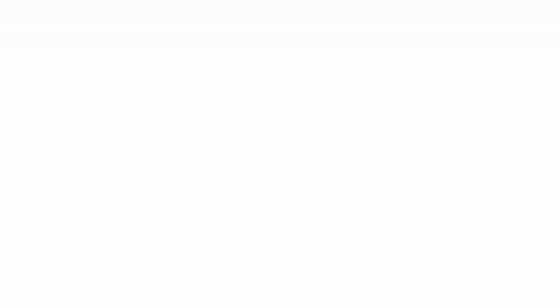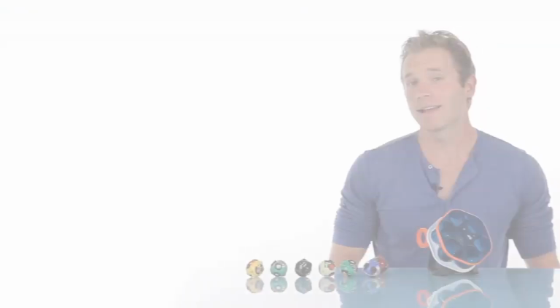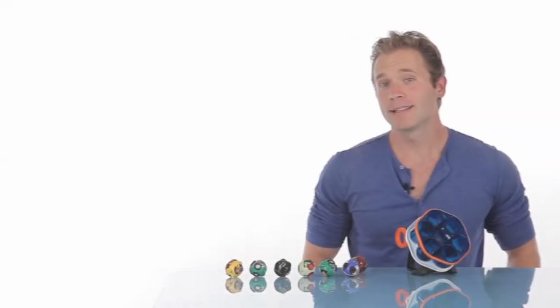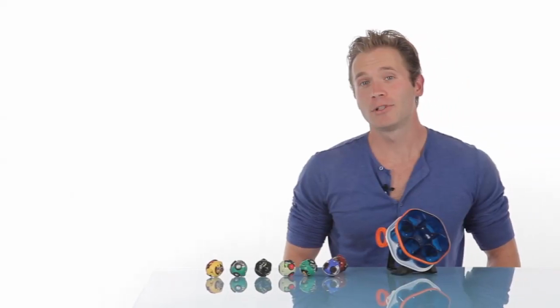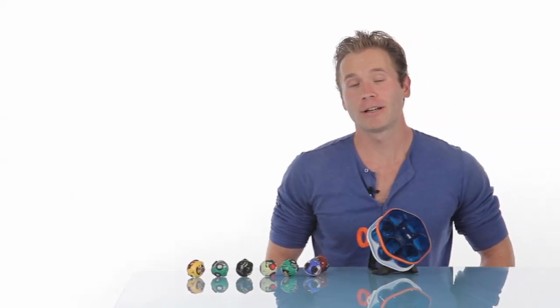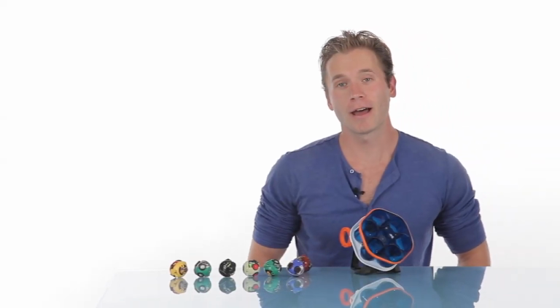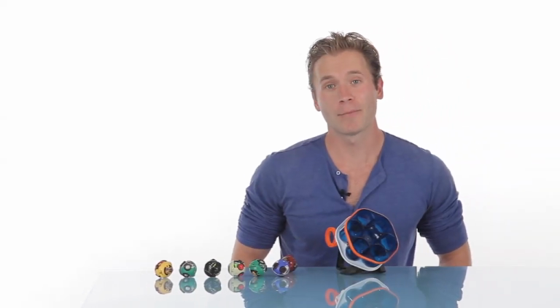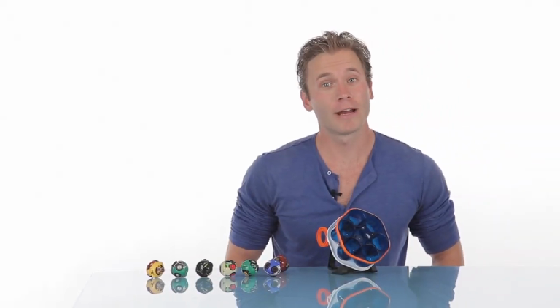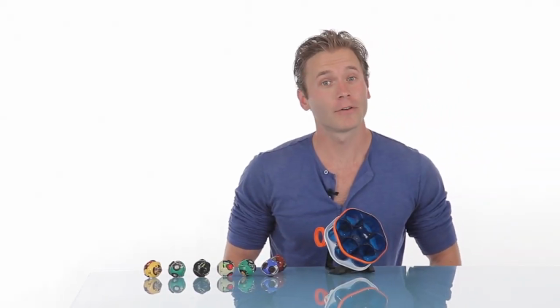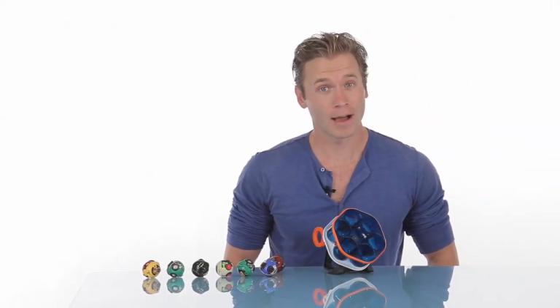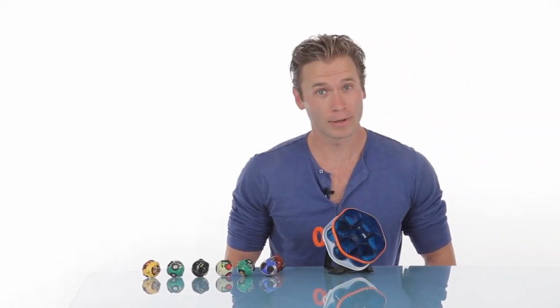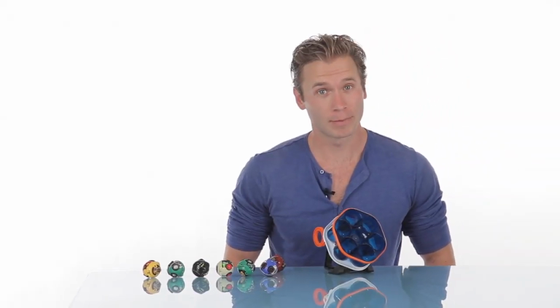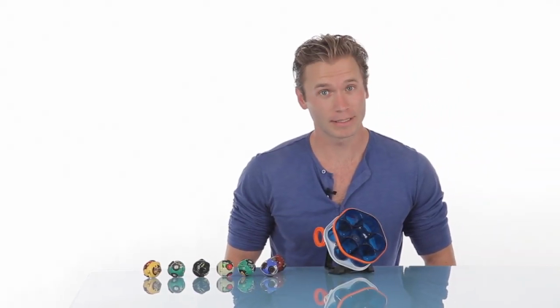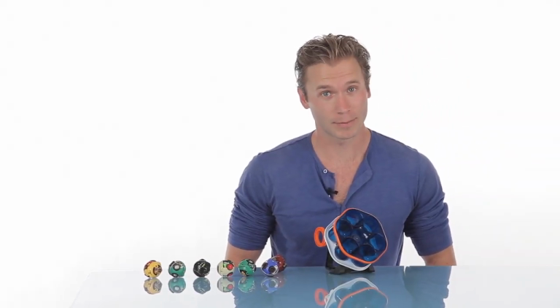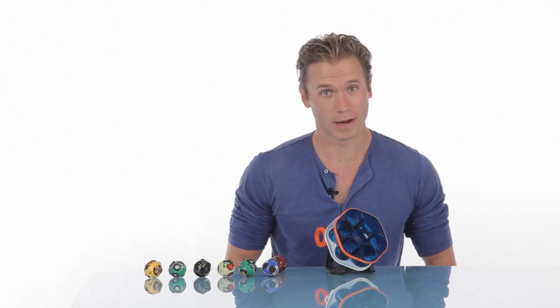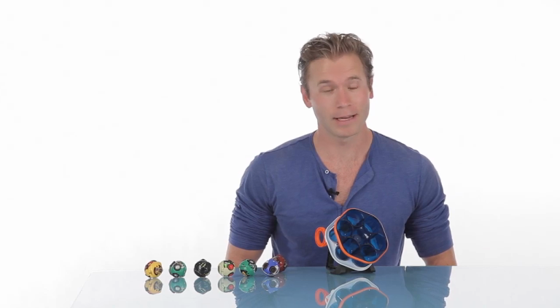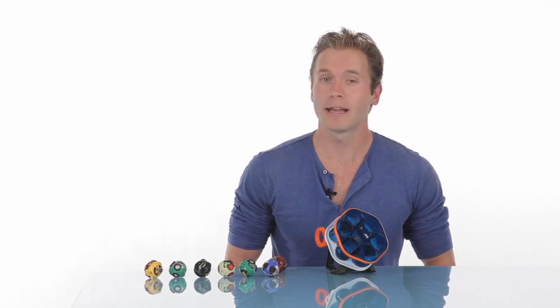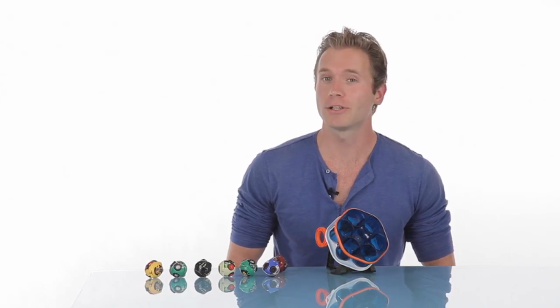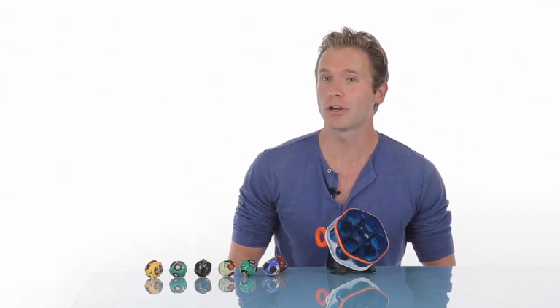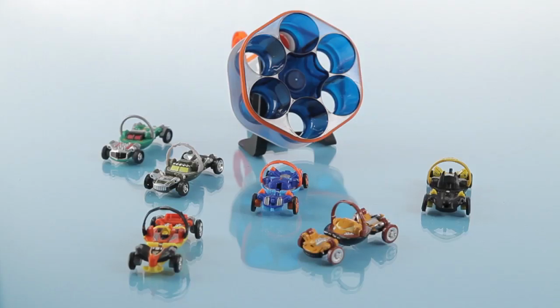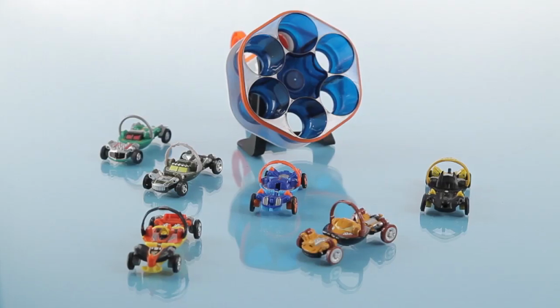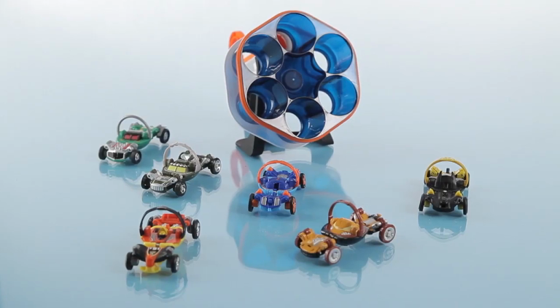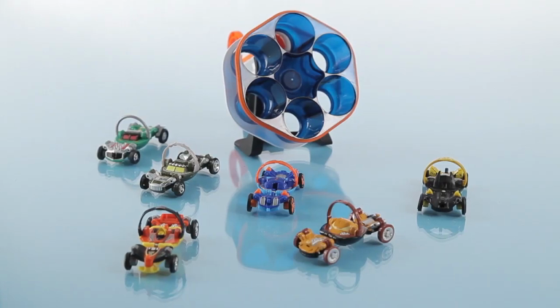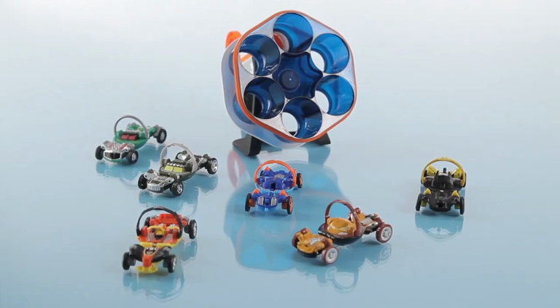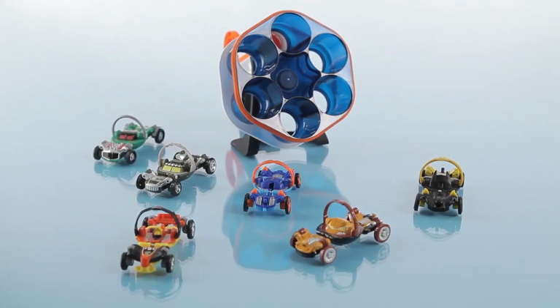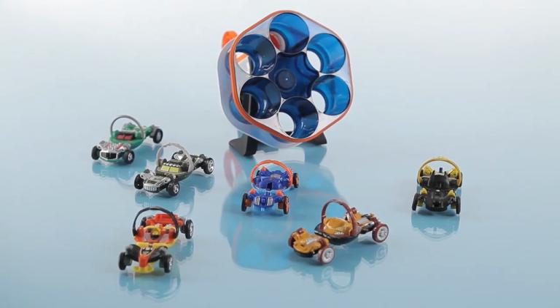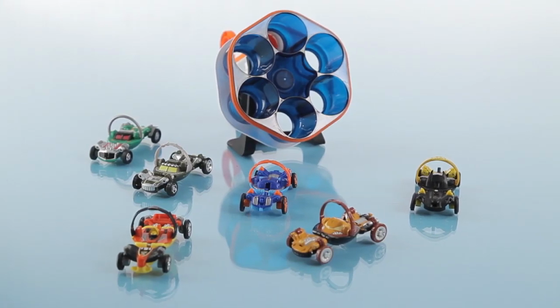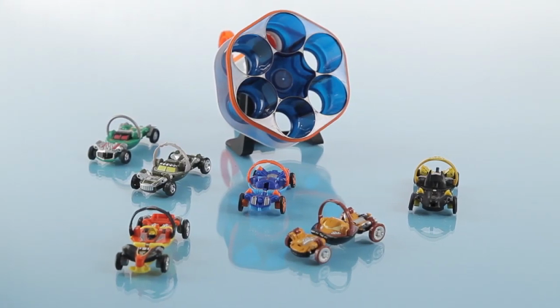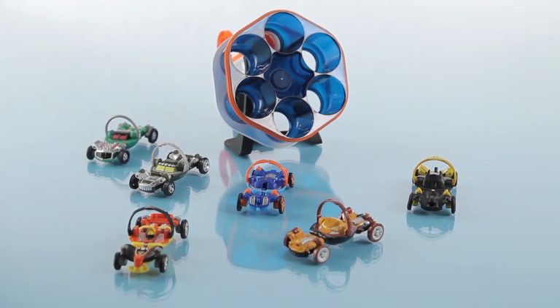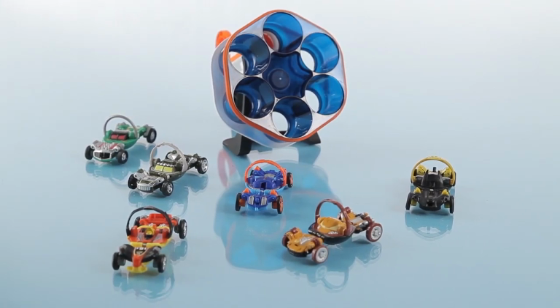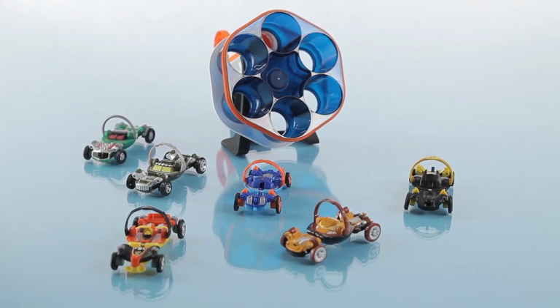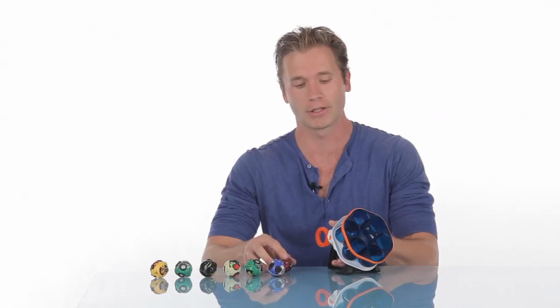Hi guys, I'm Jared. I'm a writer for the Hot Wheels Ballistics brand, here today to show you how to use the Super 6 Shooter, one of our newest products.